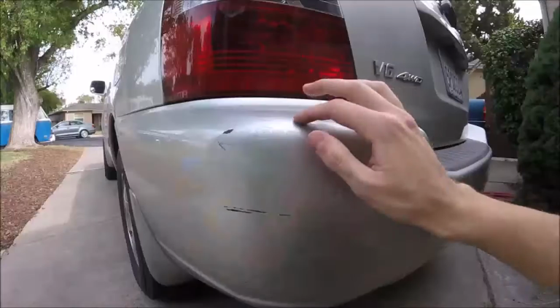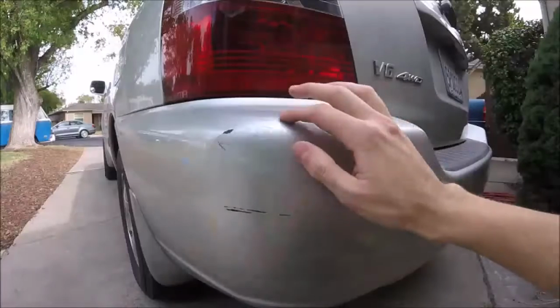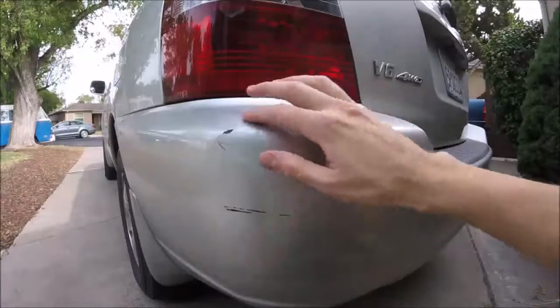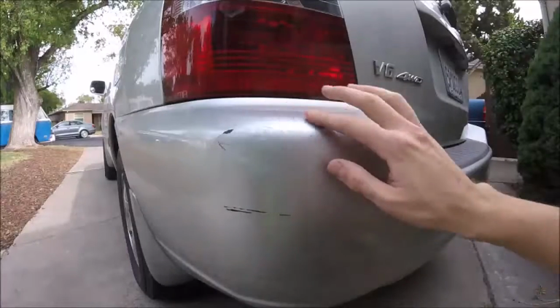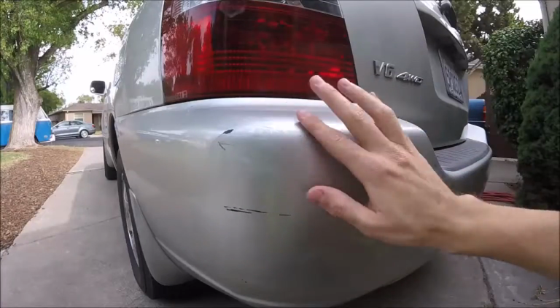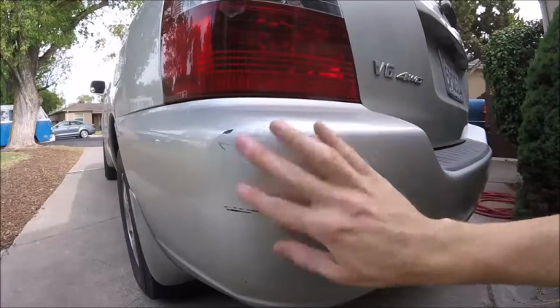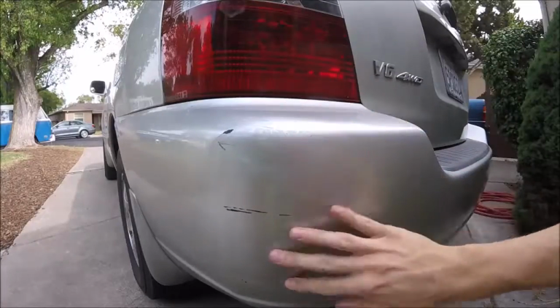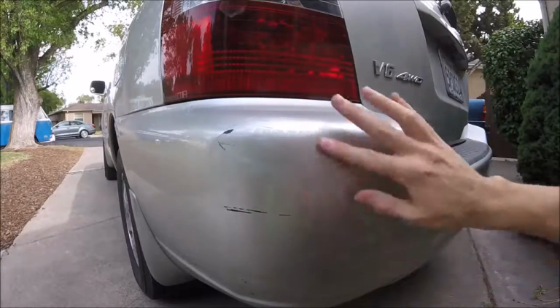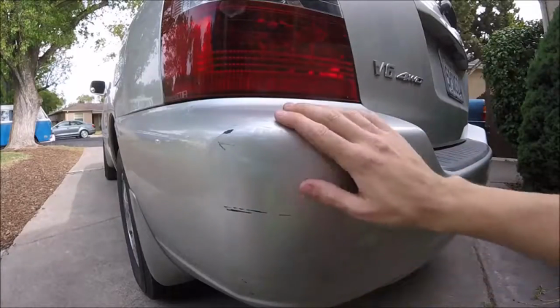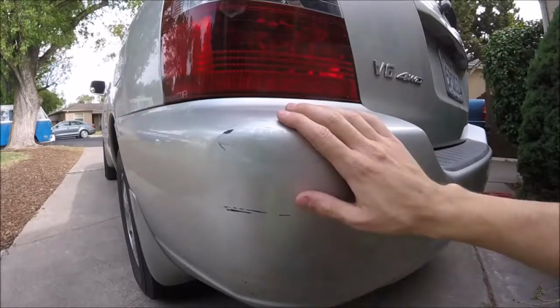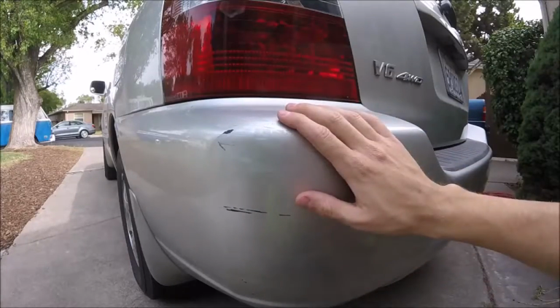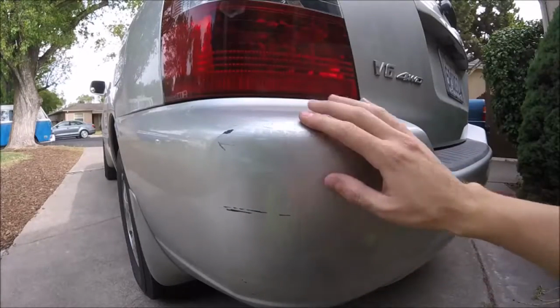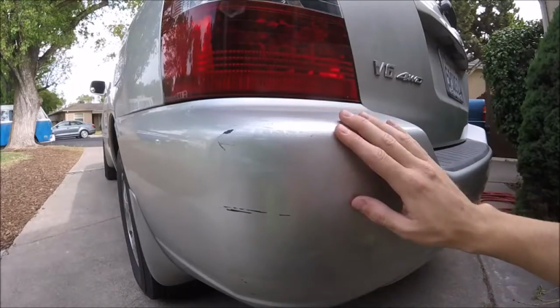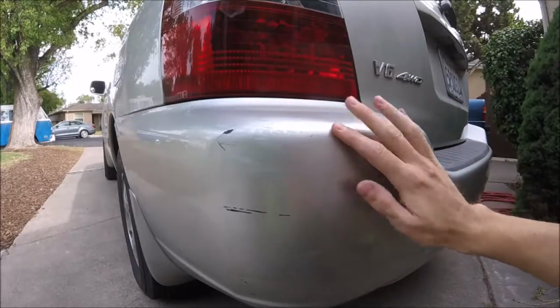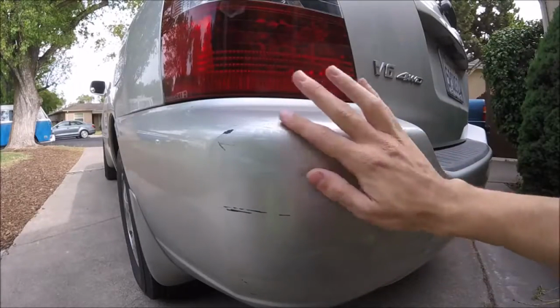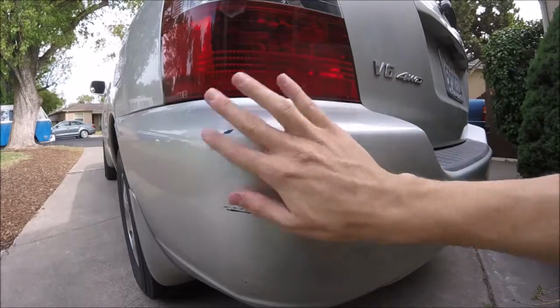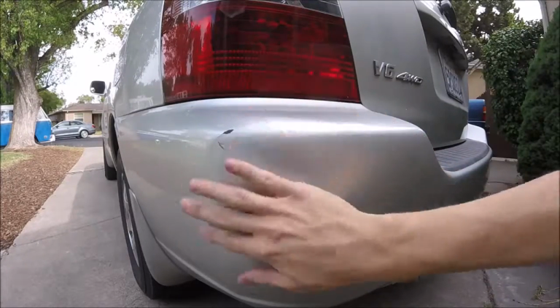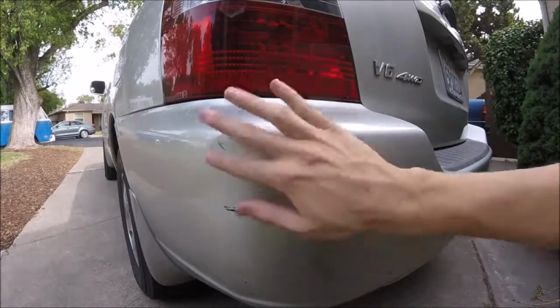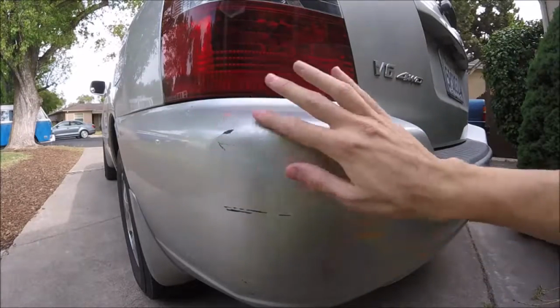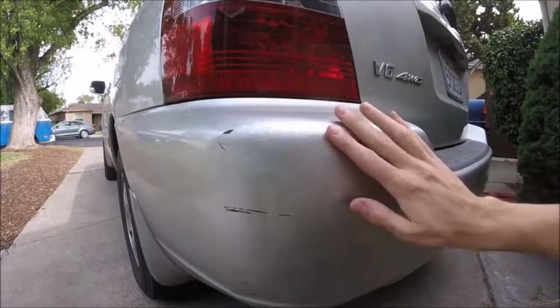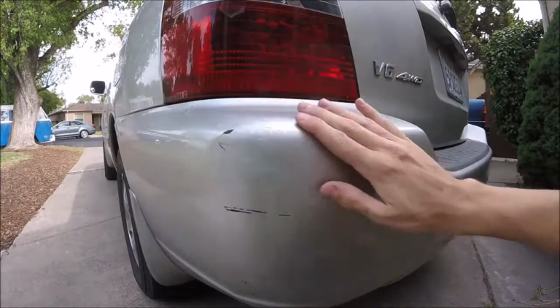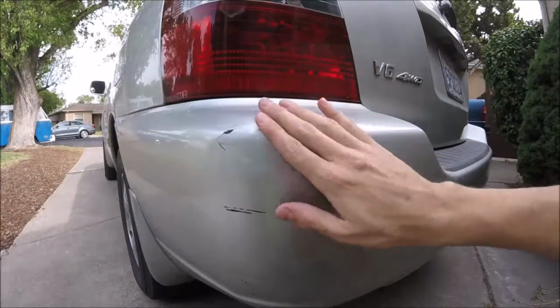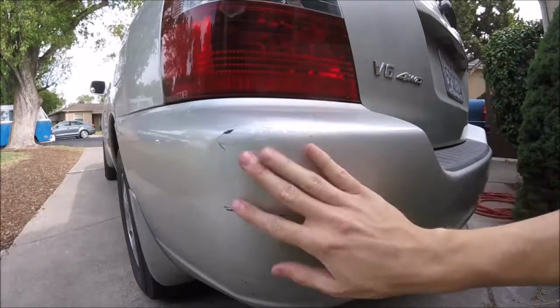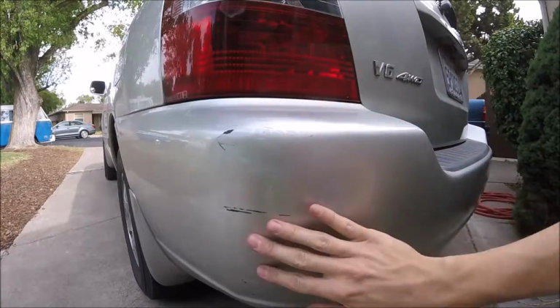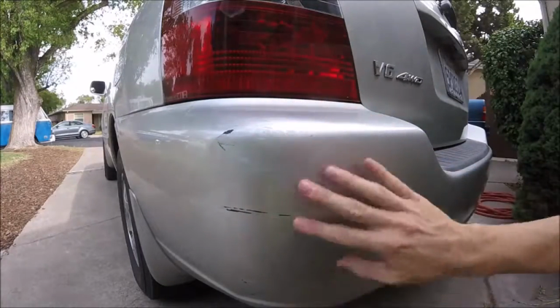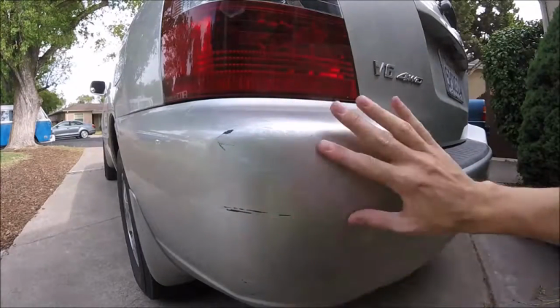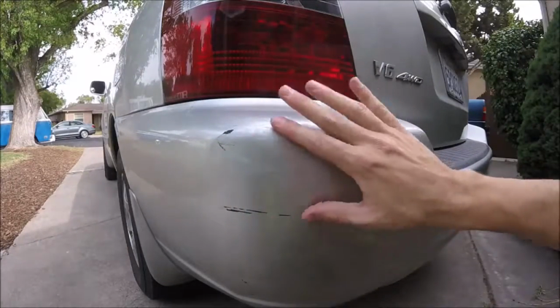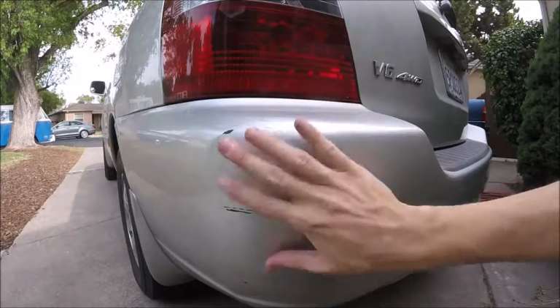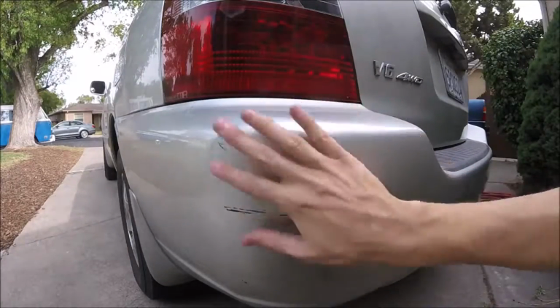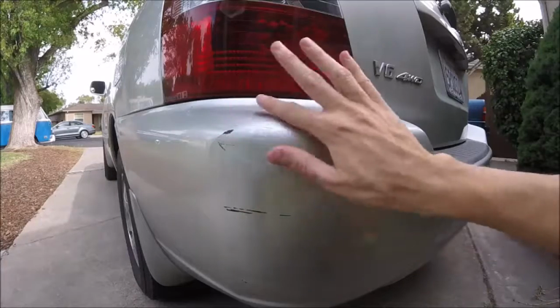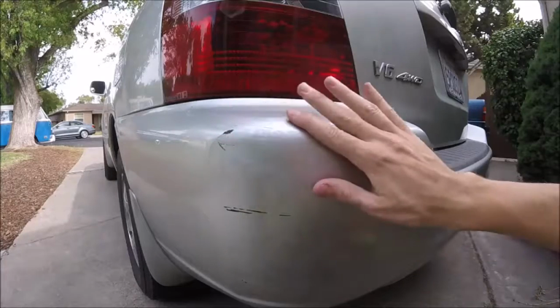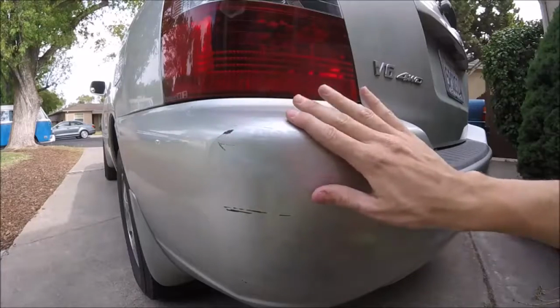First step is you're going to want to clean the area you're going to be working on, so you don't polish in the dirt and make more scratches.